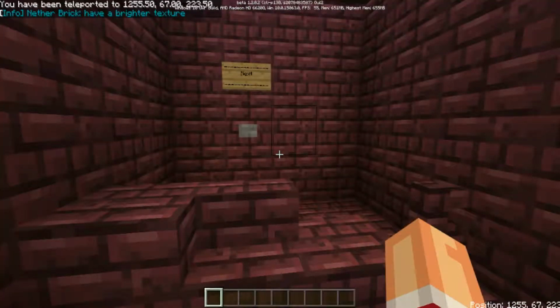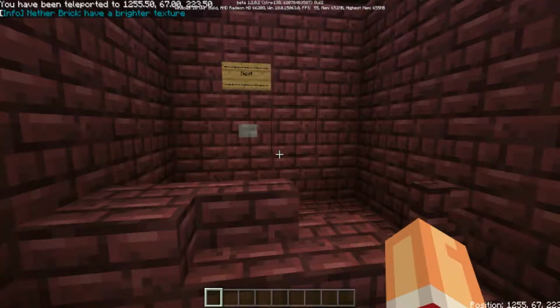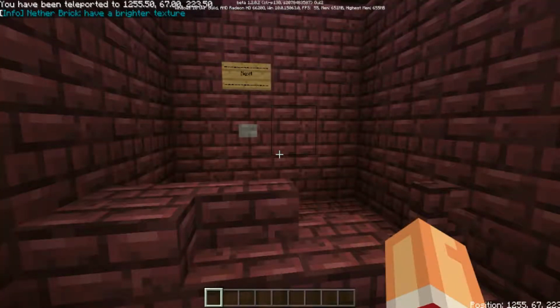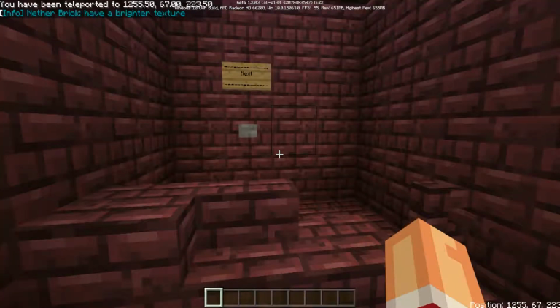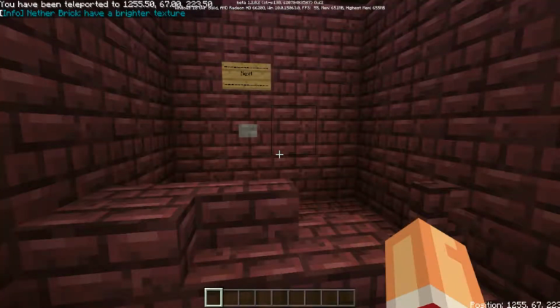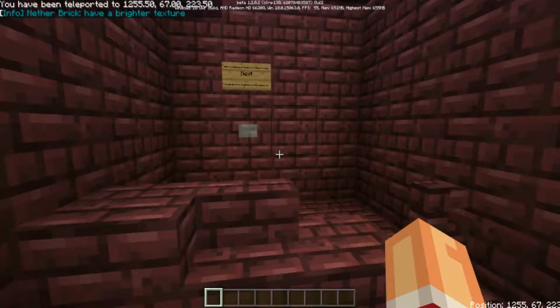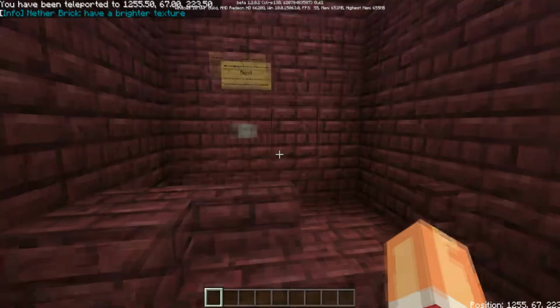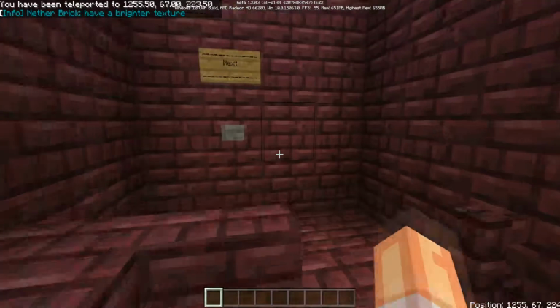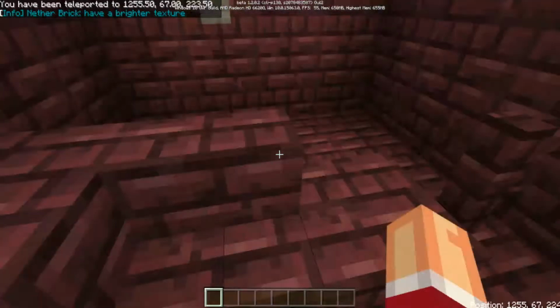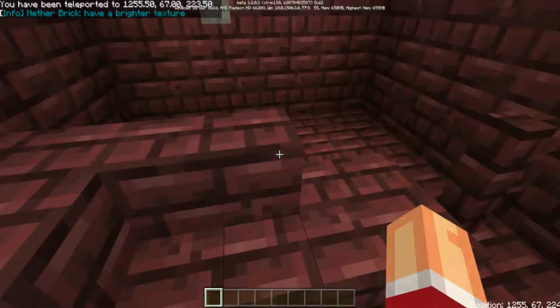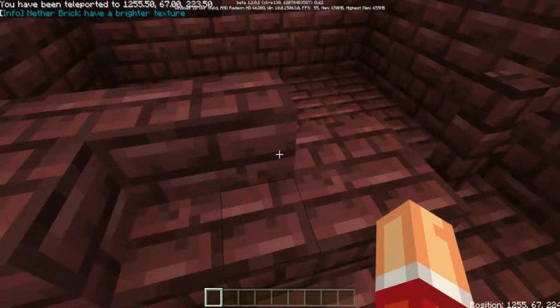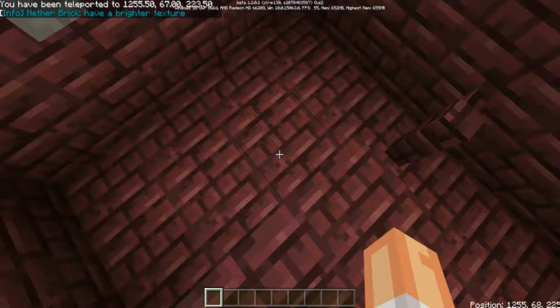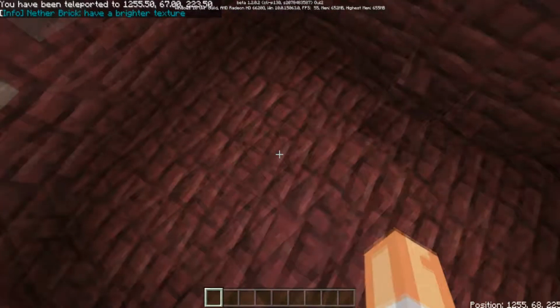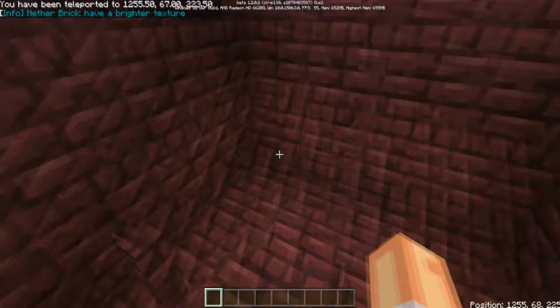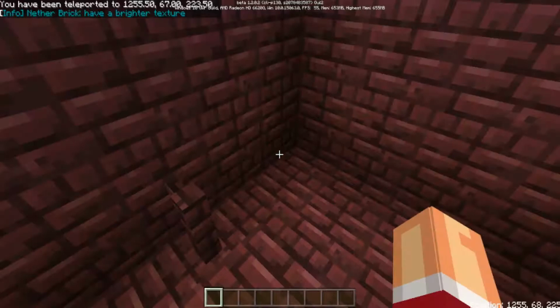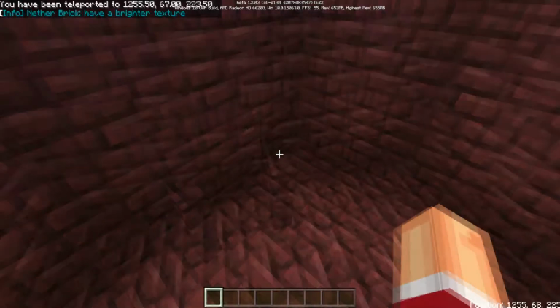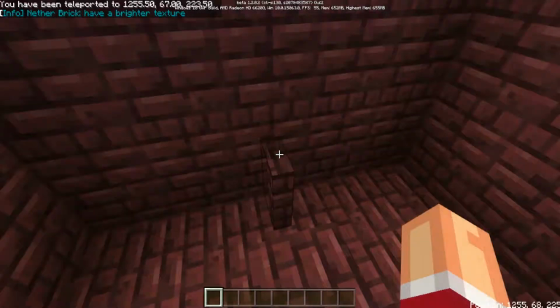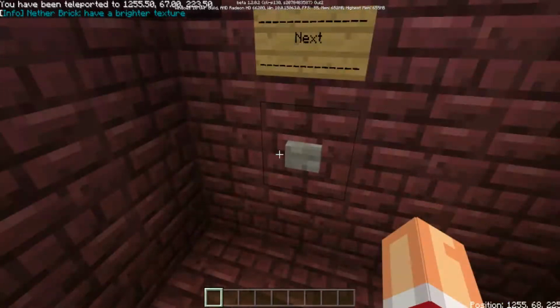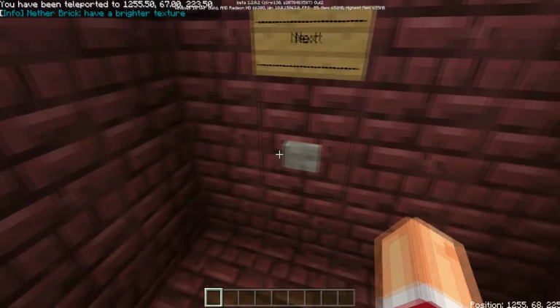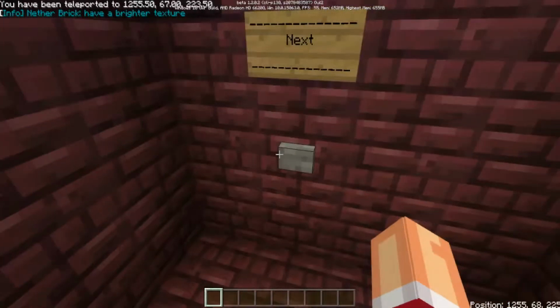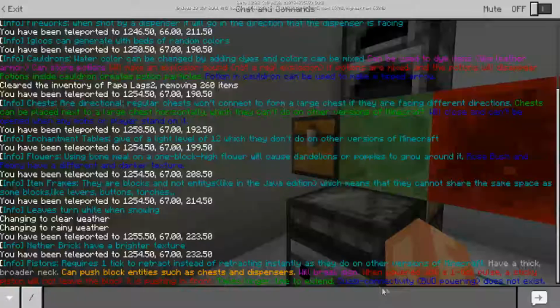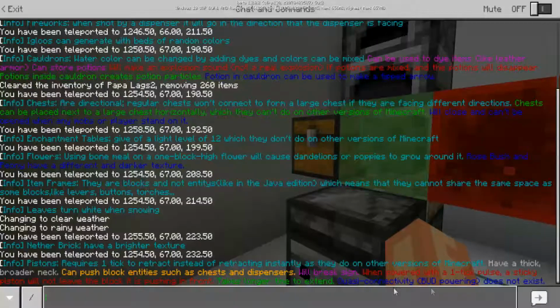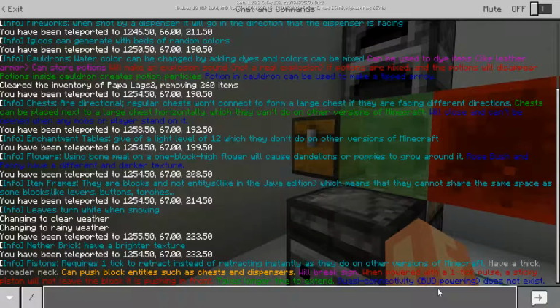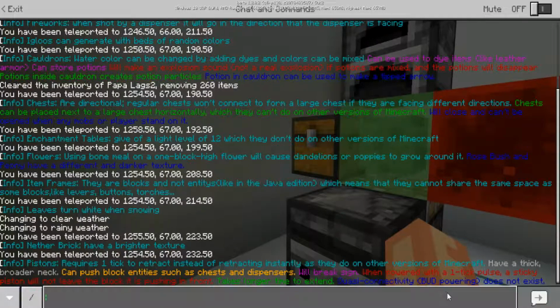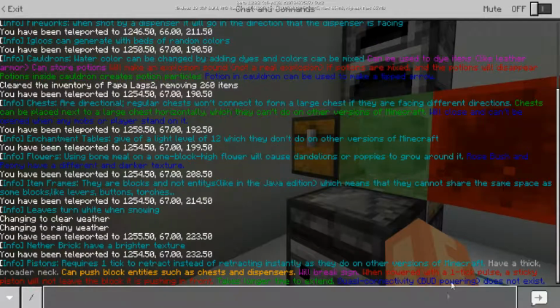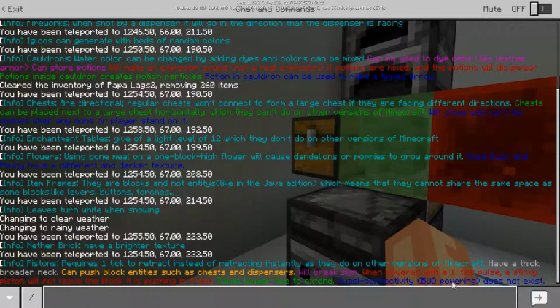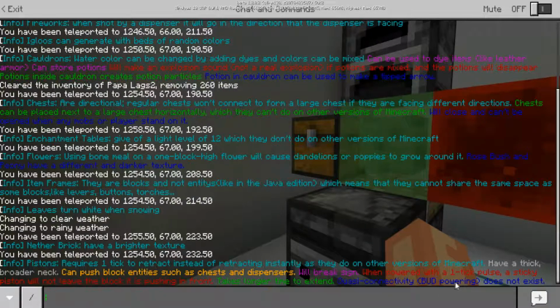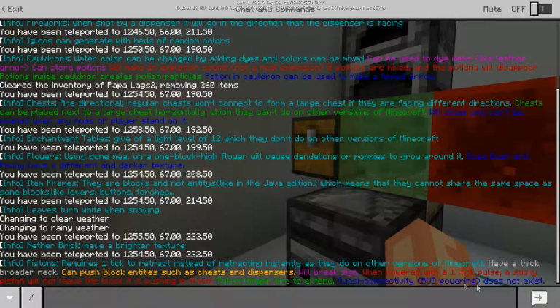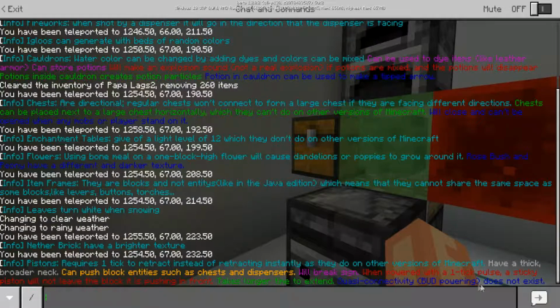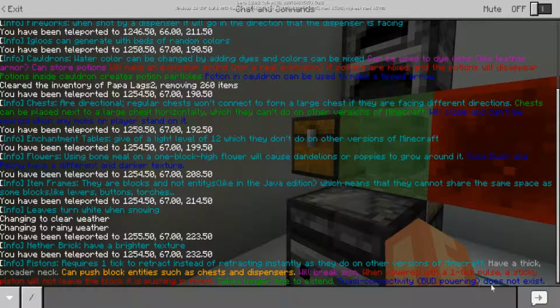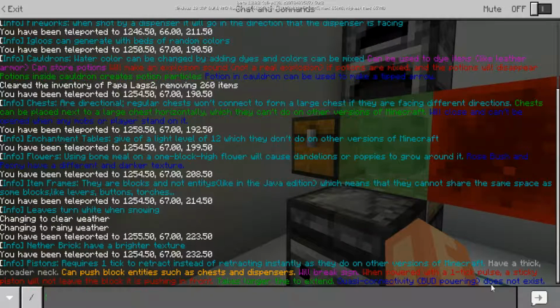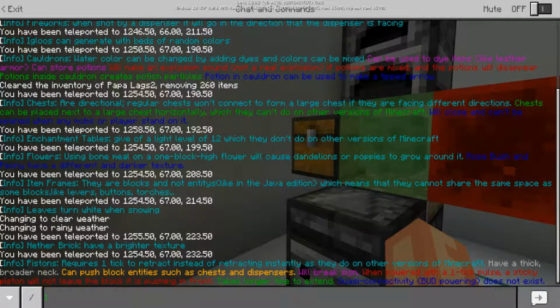Nether bricks have a brighter texture — yeah, that's pretty obvious, I knew that. Connectivity BUD powering does not exist in Pocket Edition.